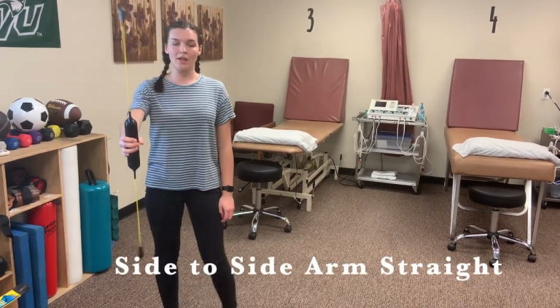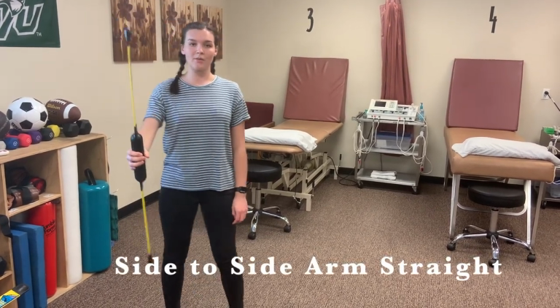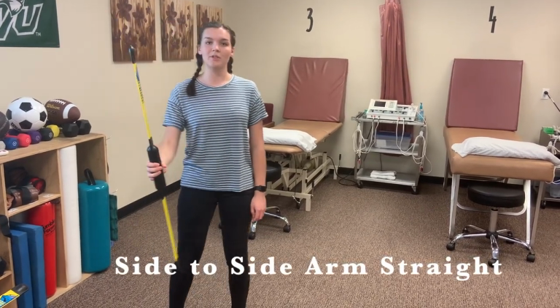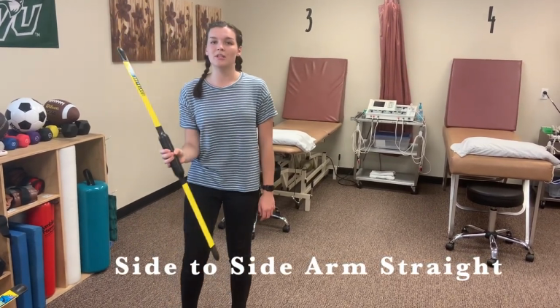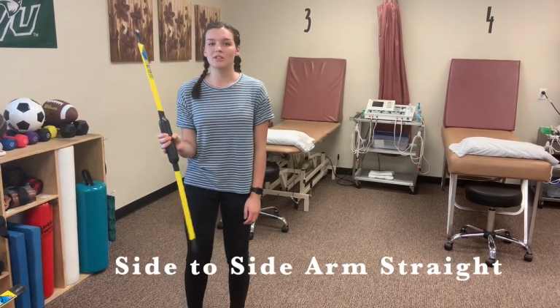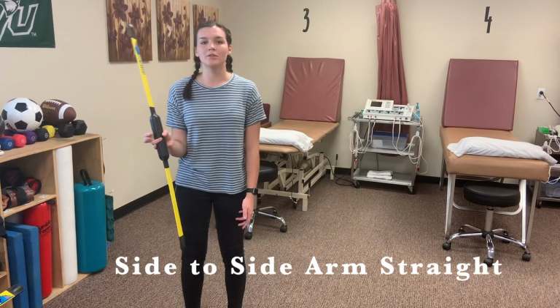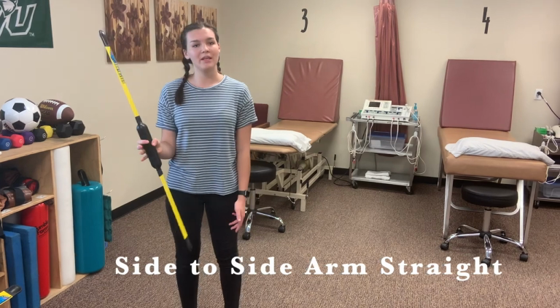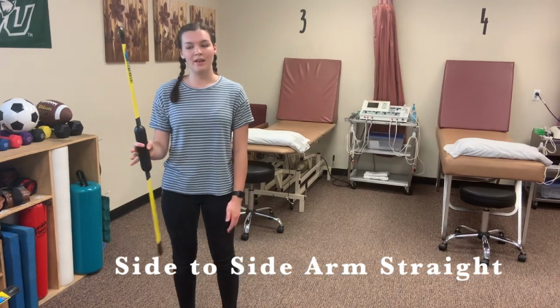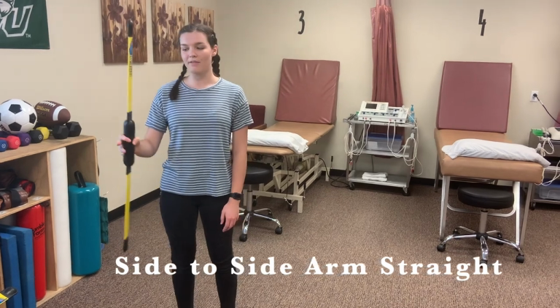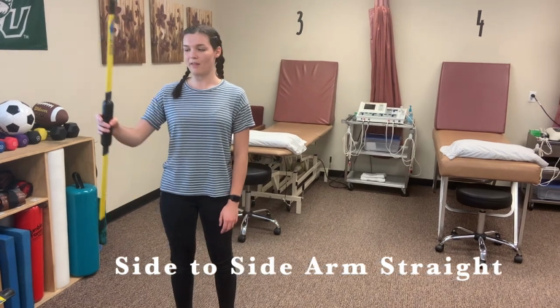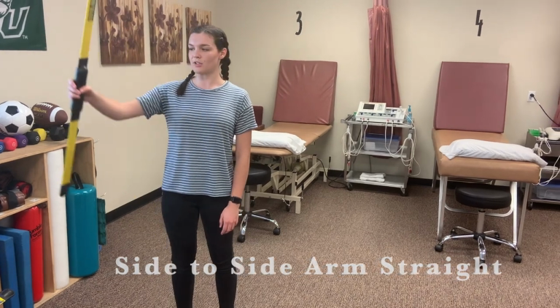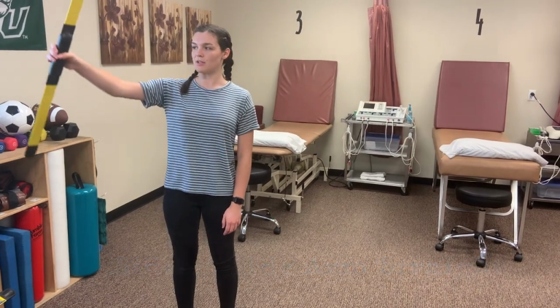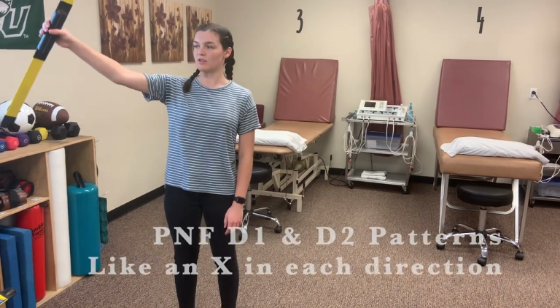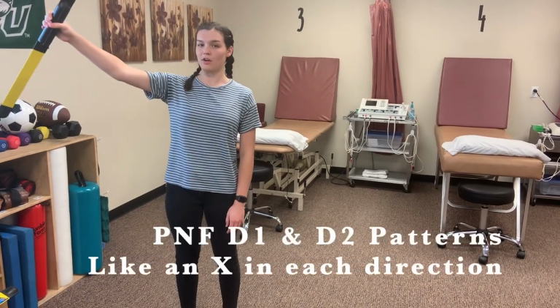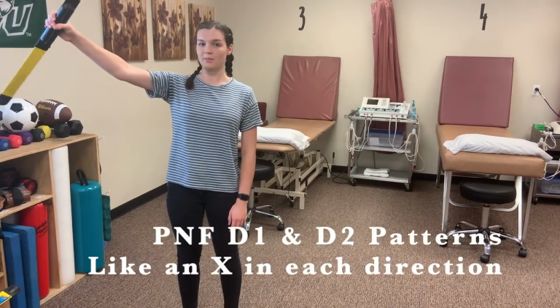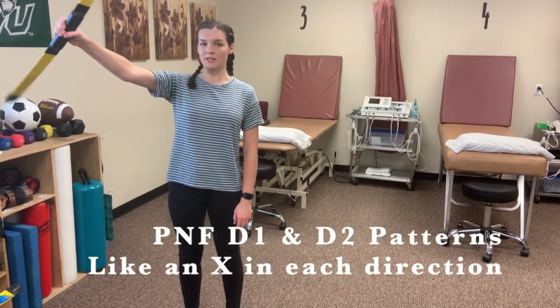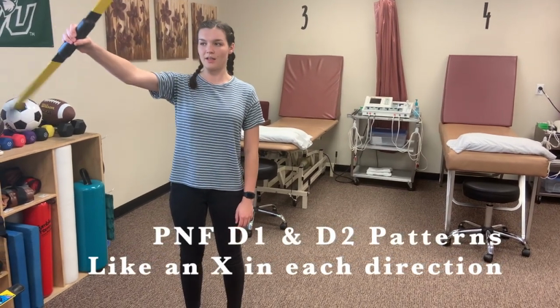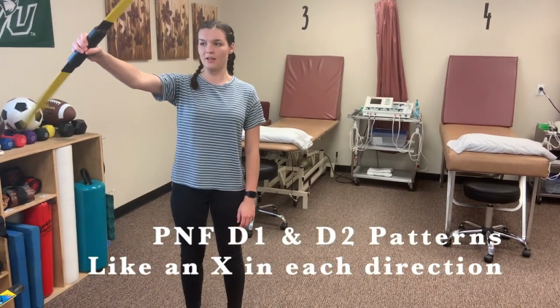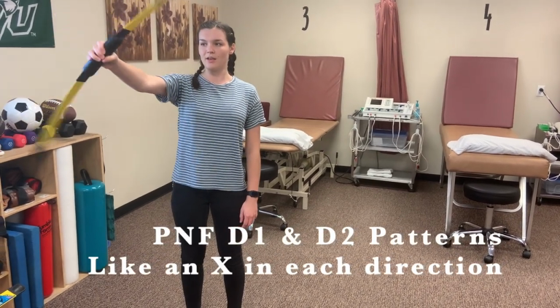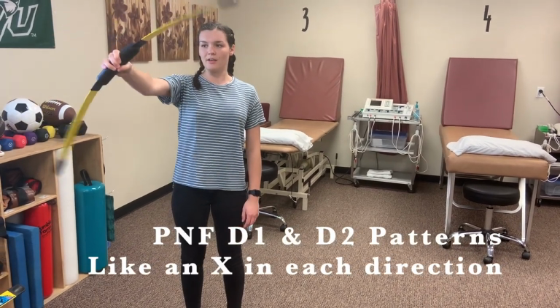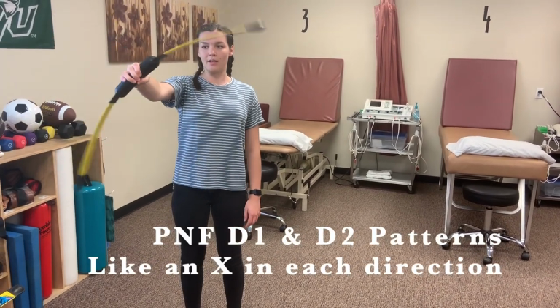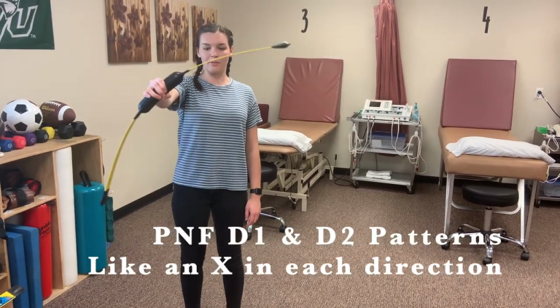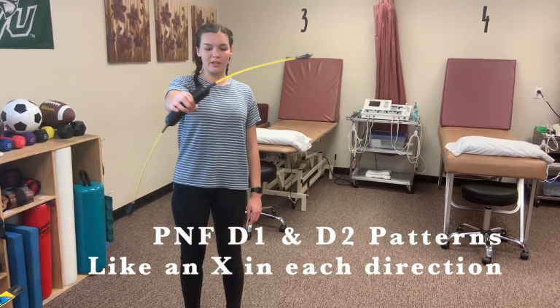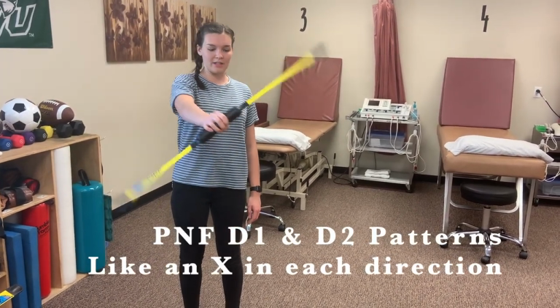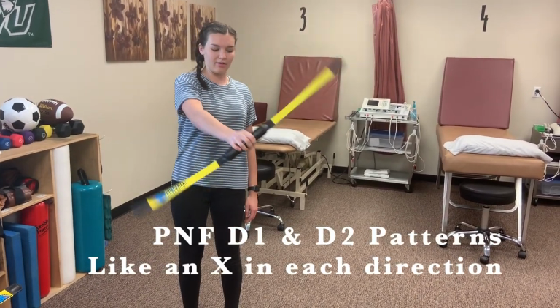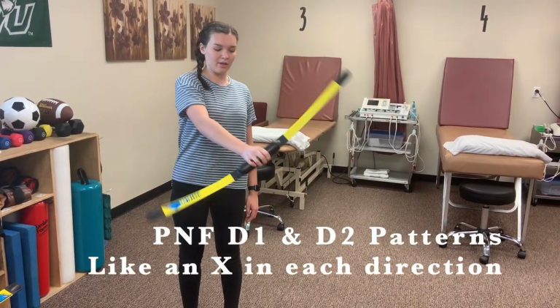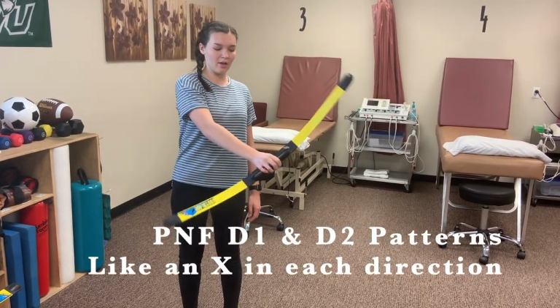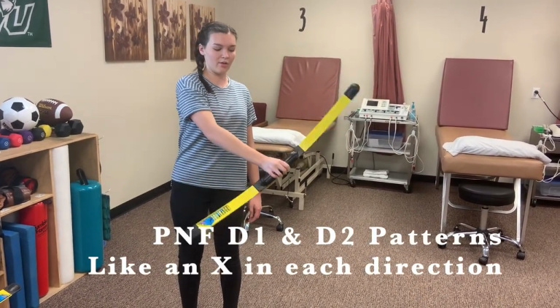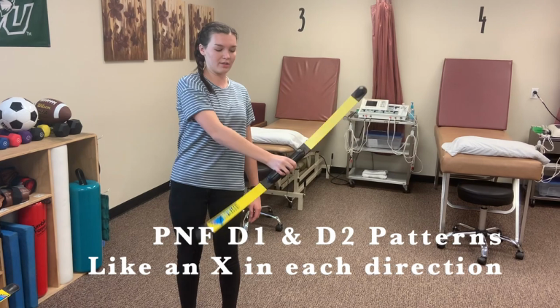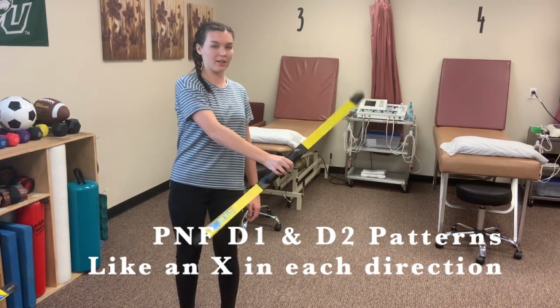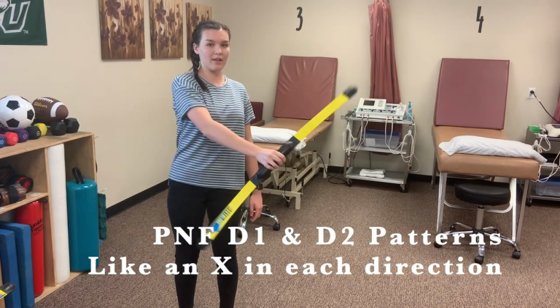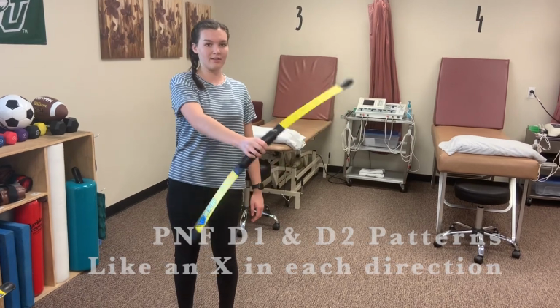Another way we do the body blade is called PNF, where they start up to the side, bring their arm out, and then bring it down across like this.